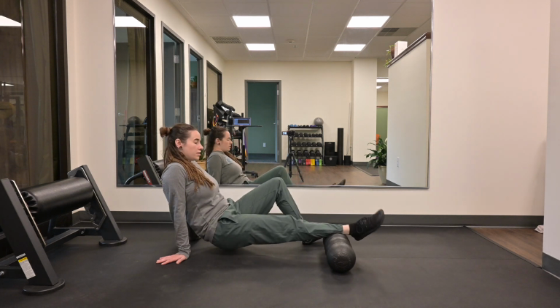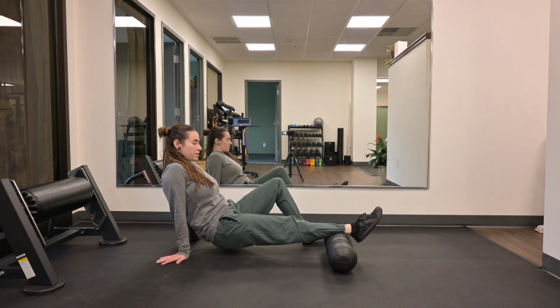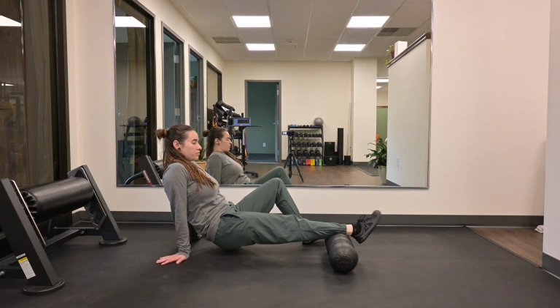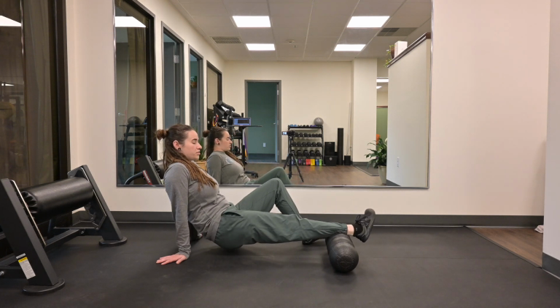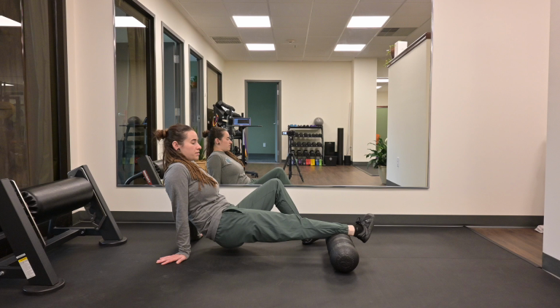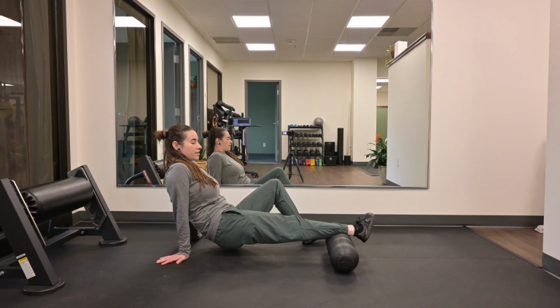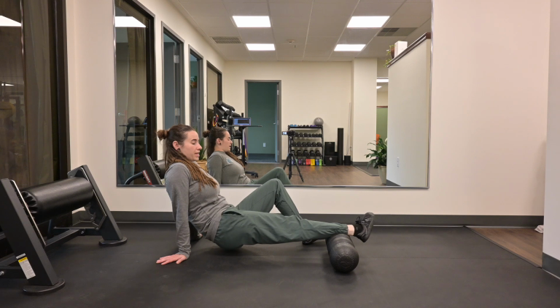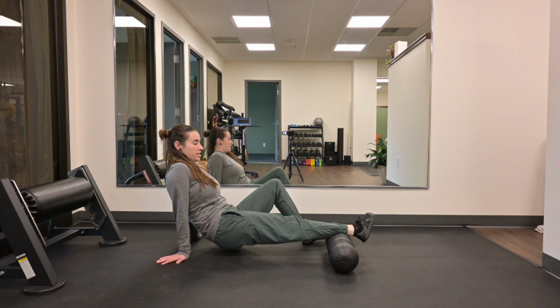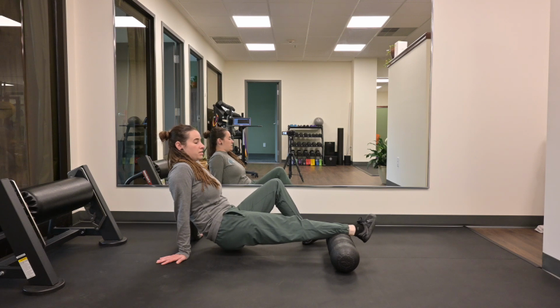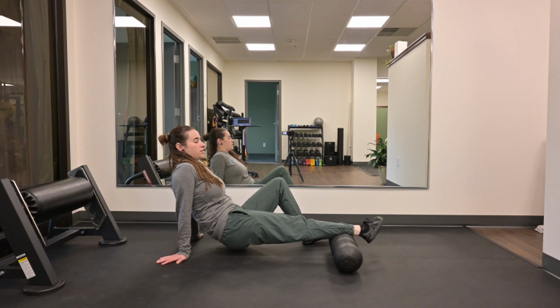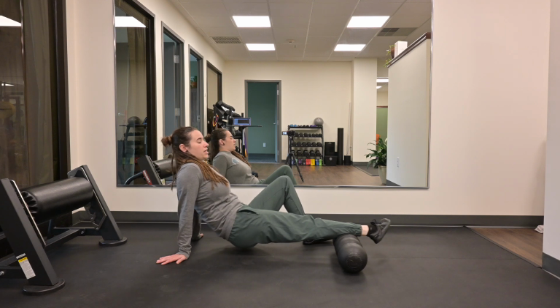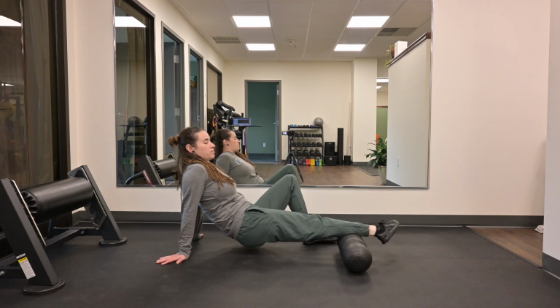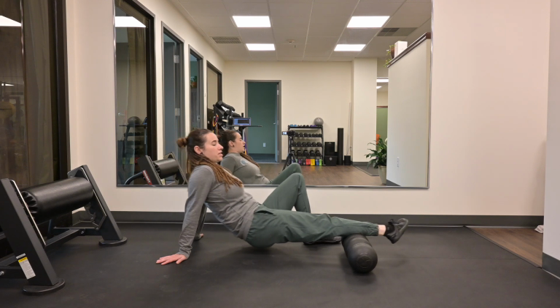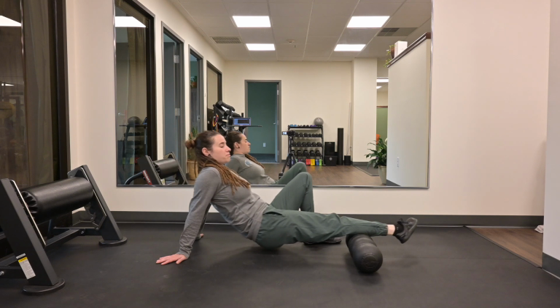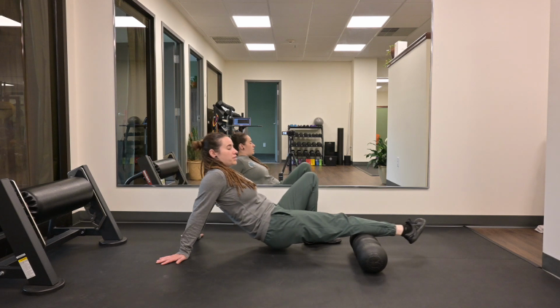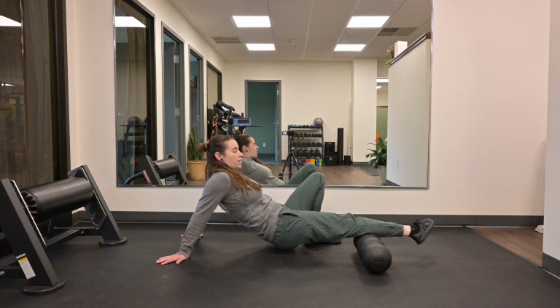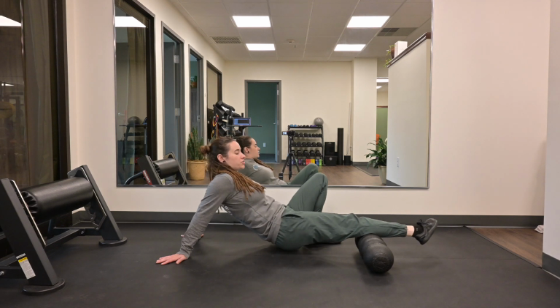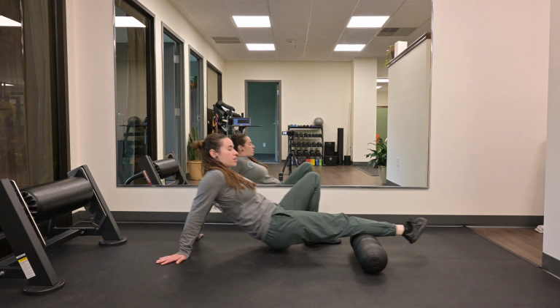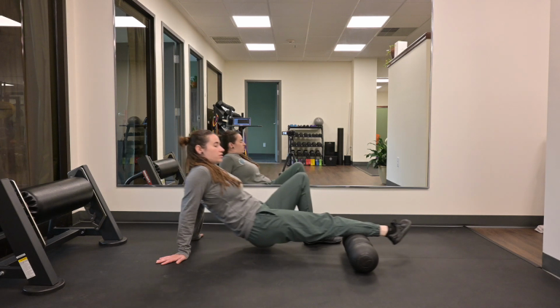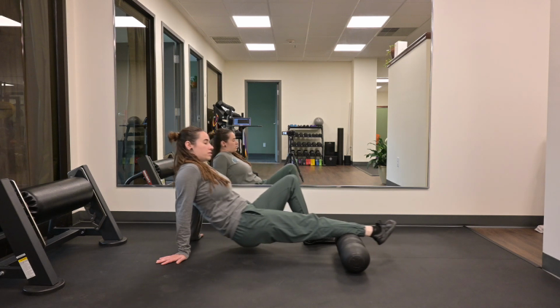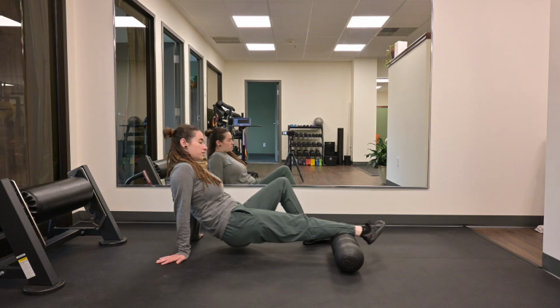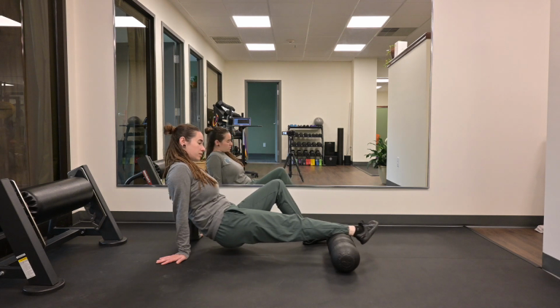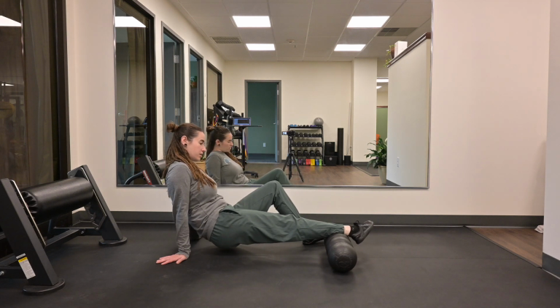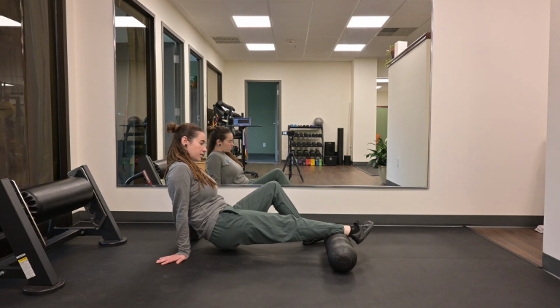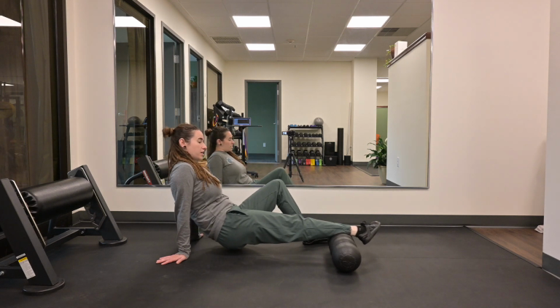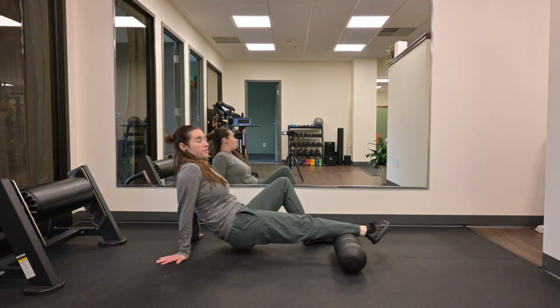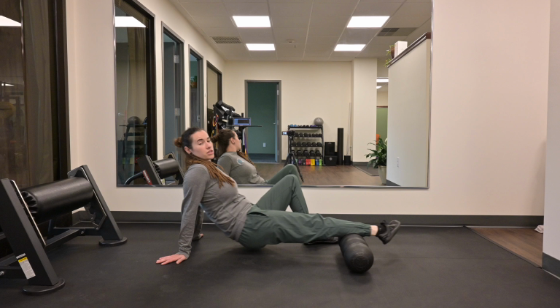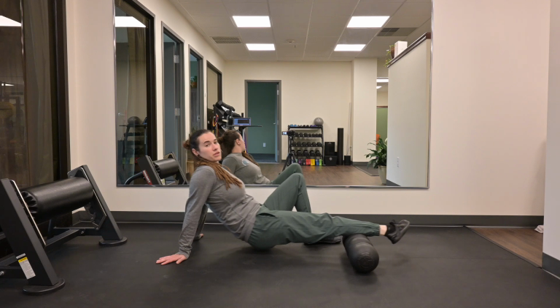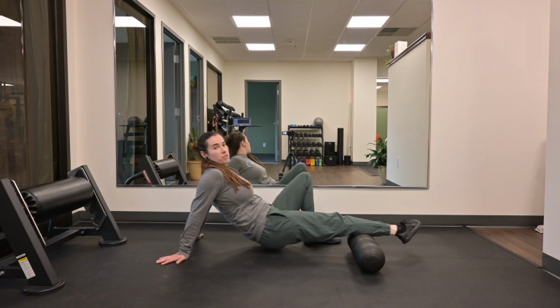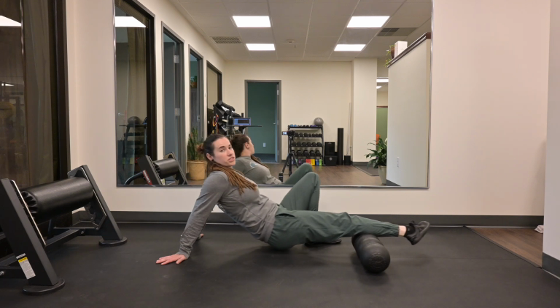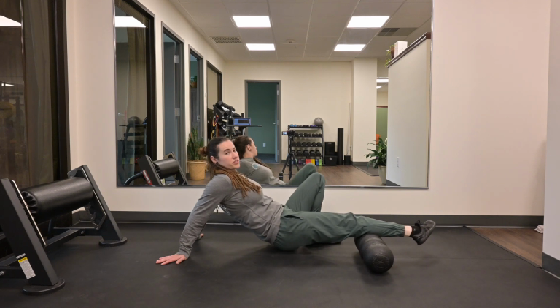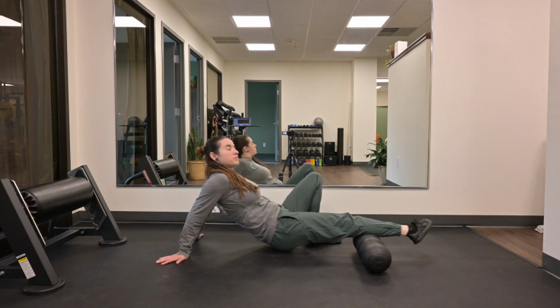Then rotate your leg in to hit the medial gastroc, and even a little bit of your posterior tib.